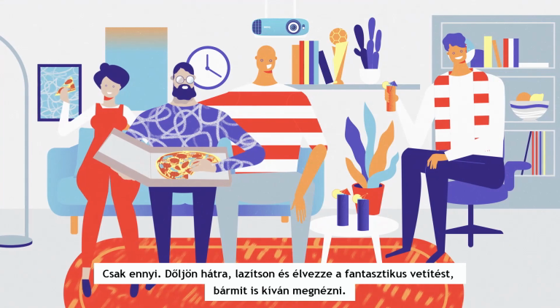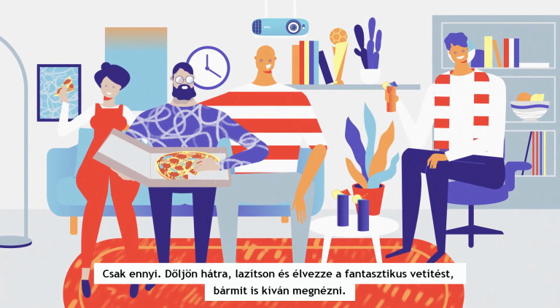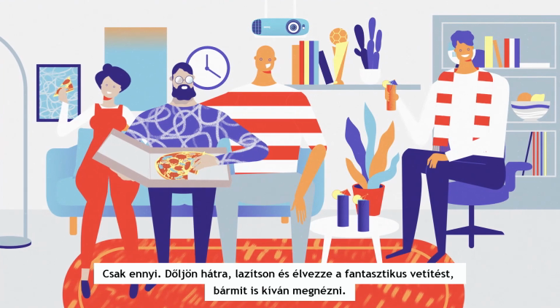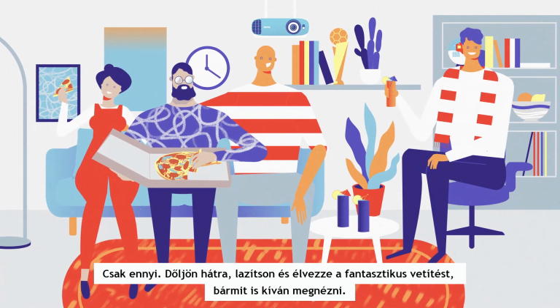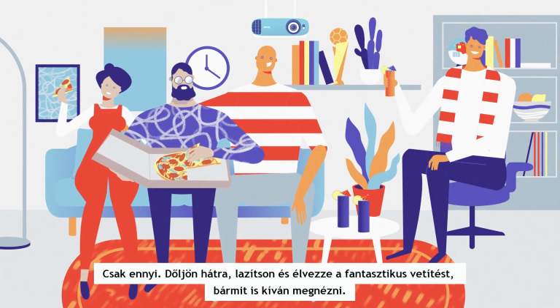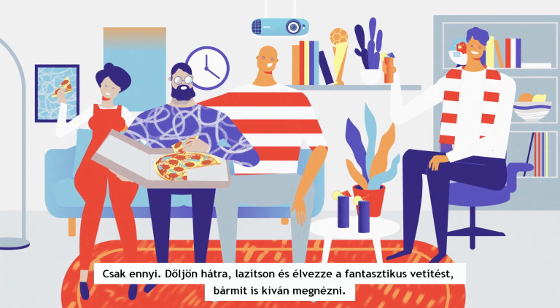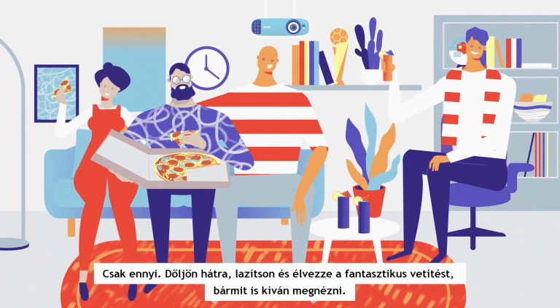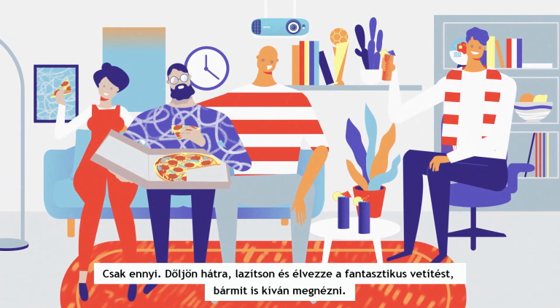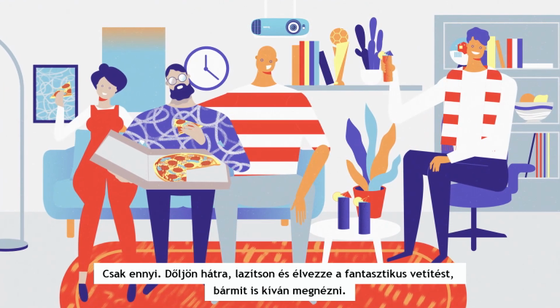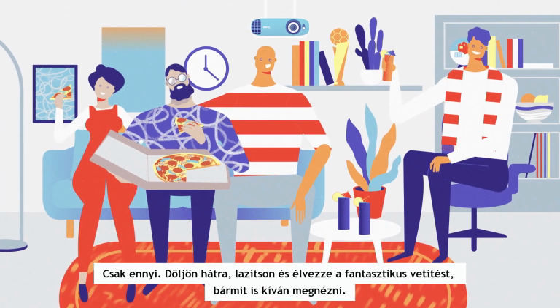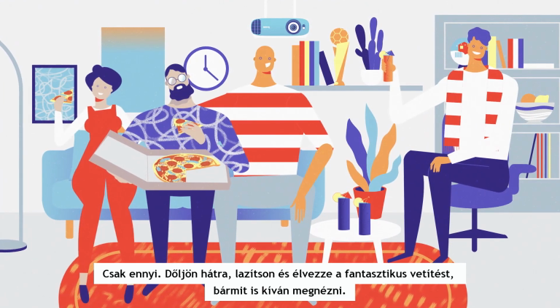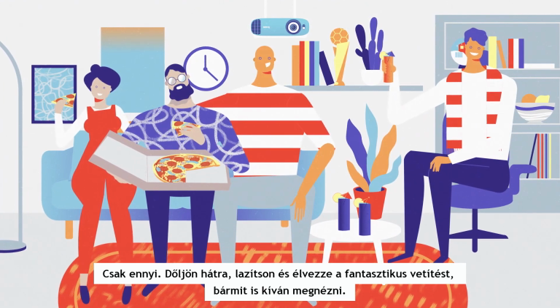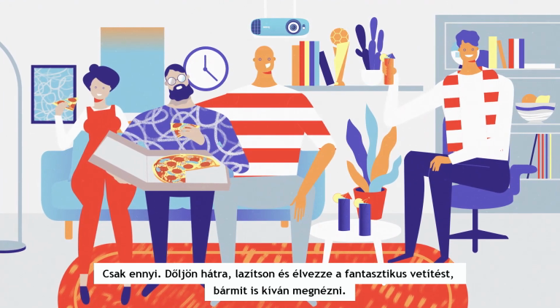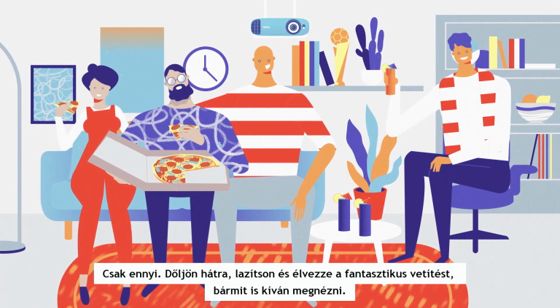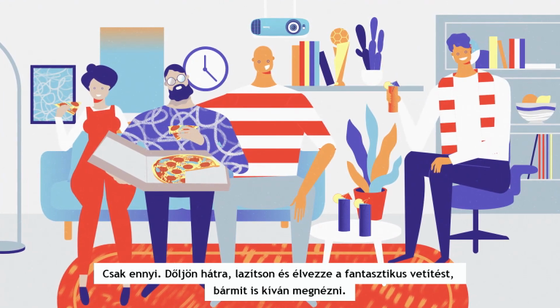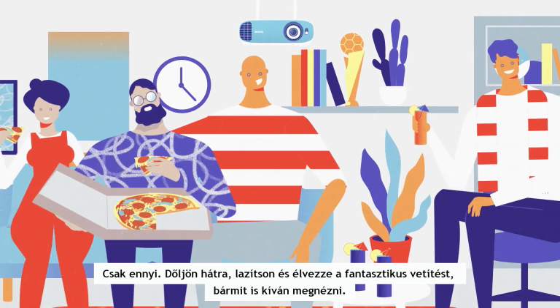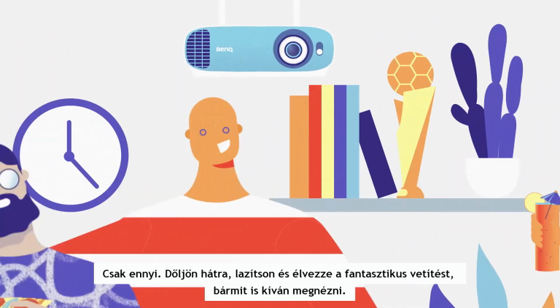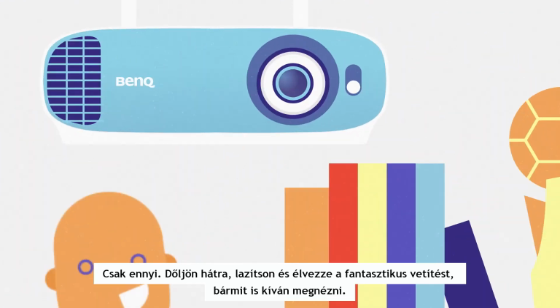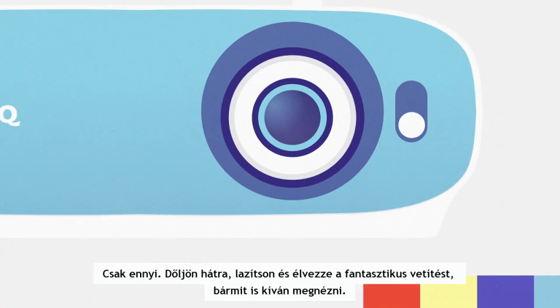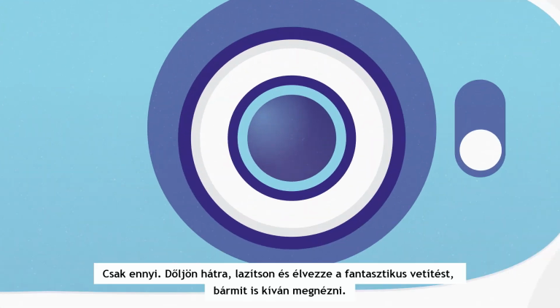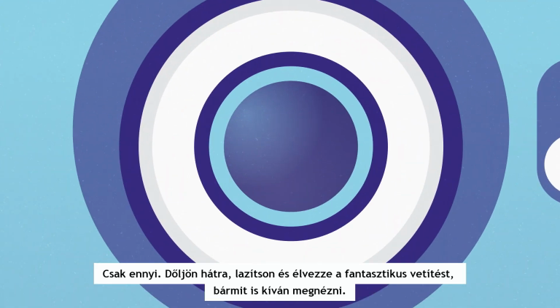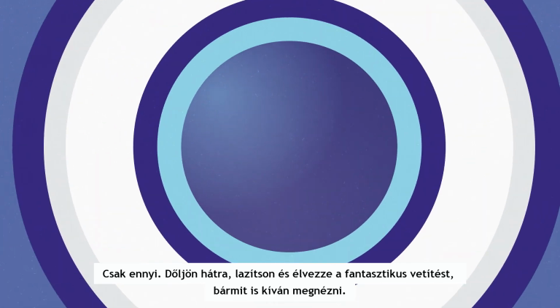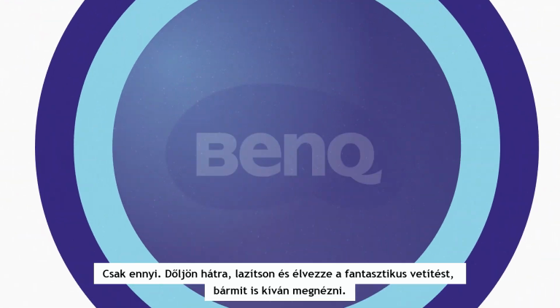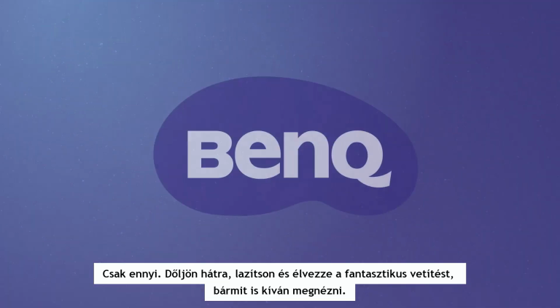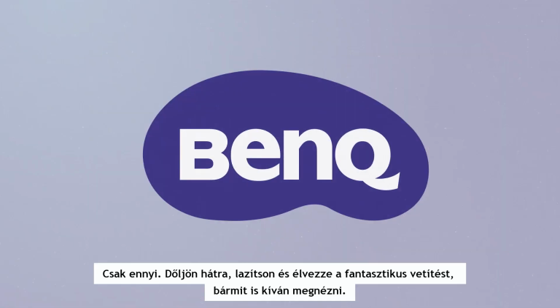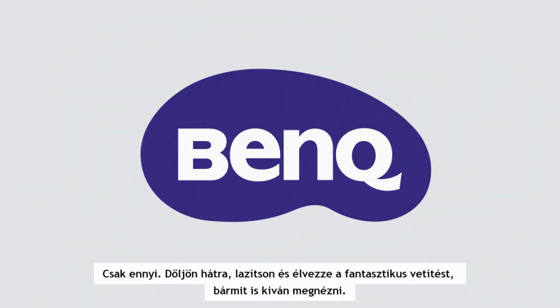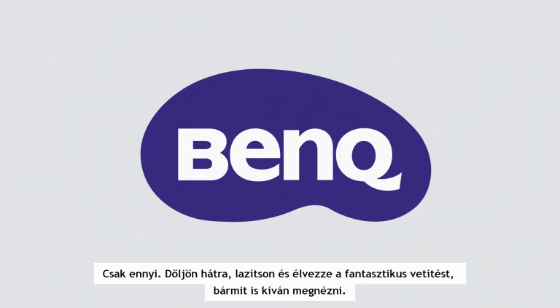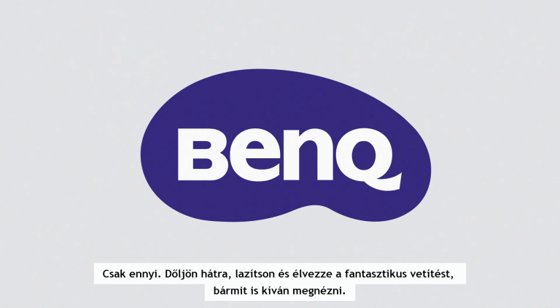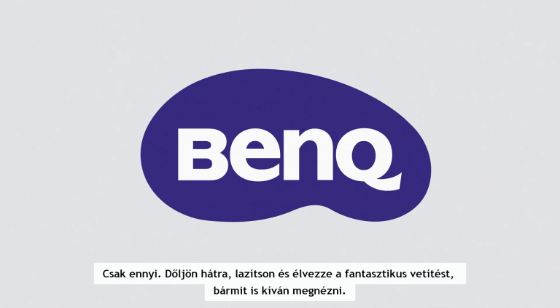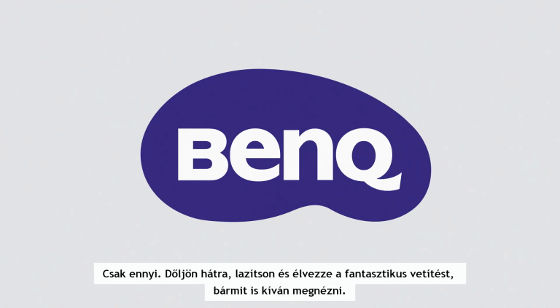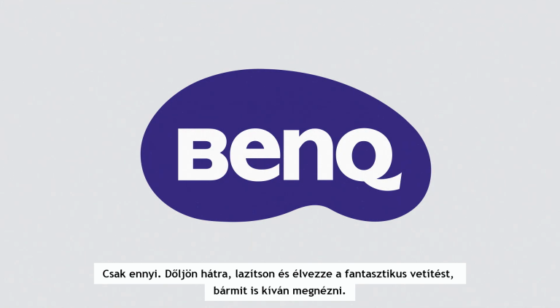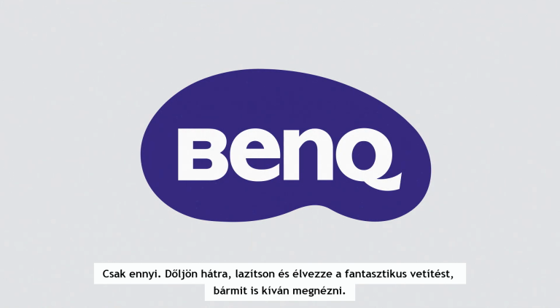That's it — sit back, relax, and enjoy the awesomeness of projection, whatever you decide to watch.